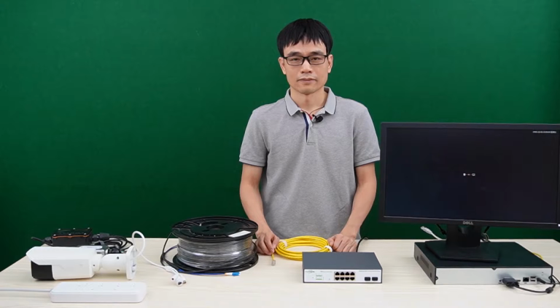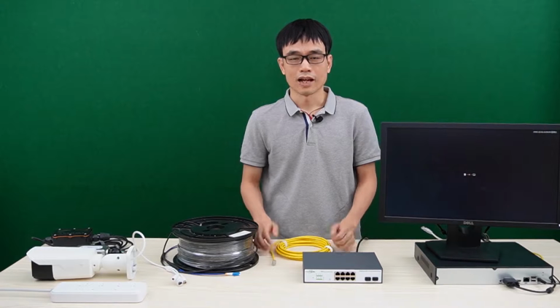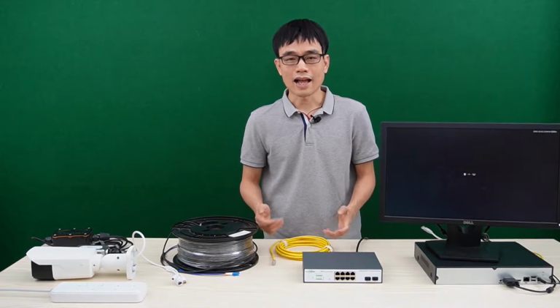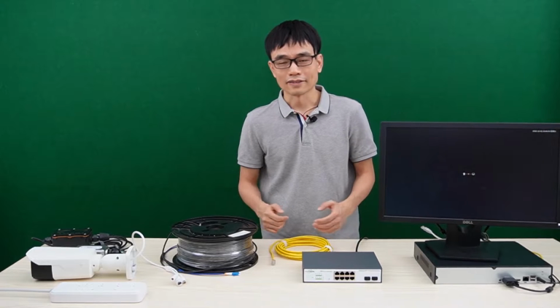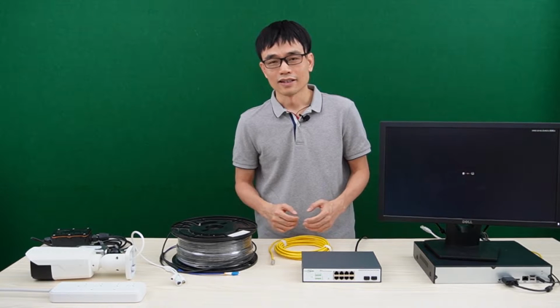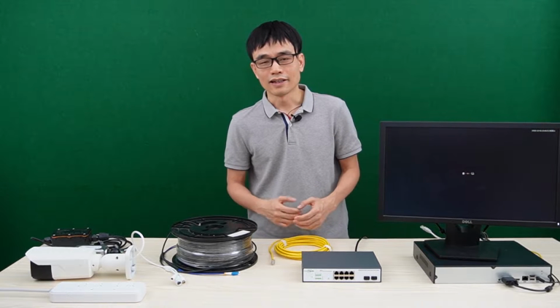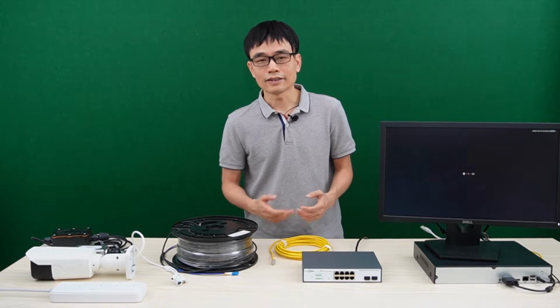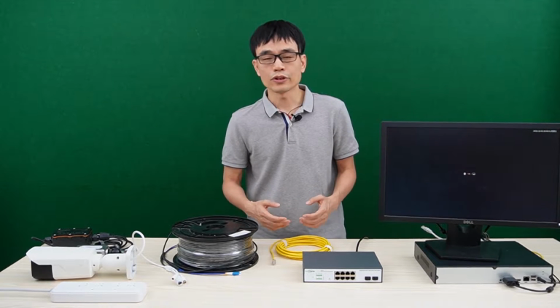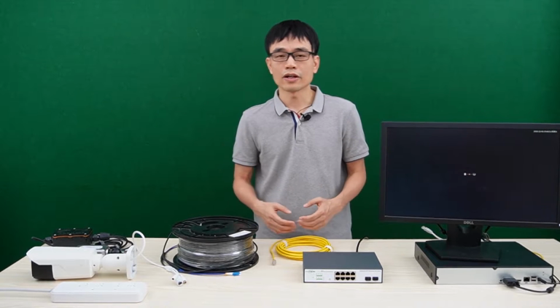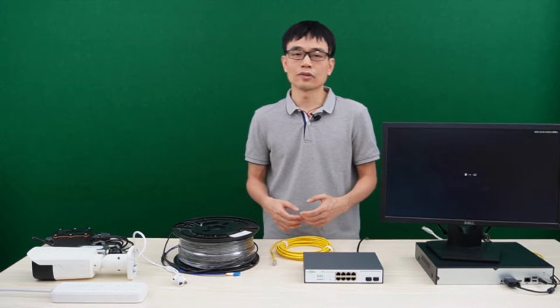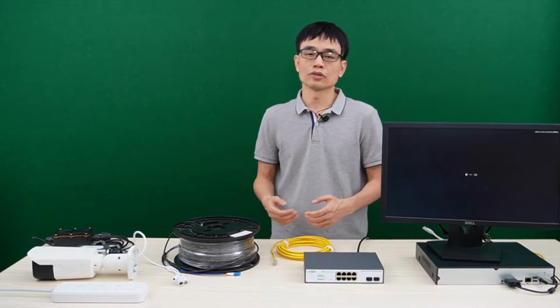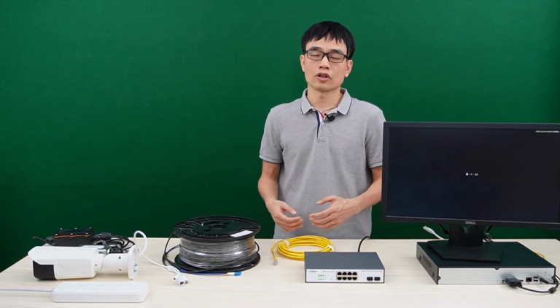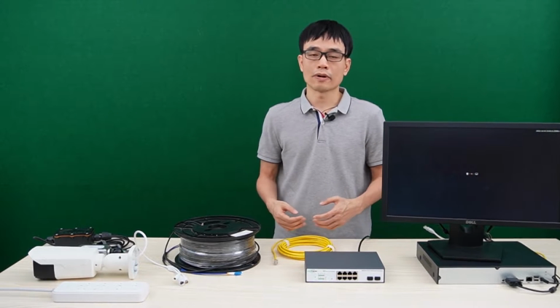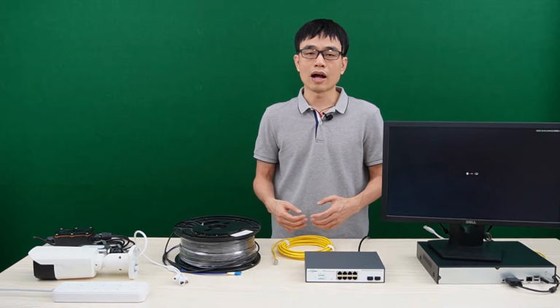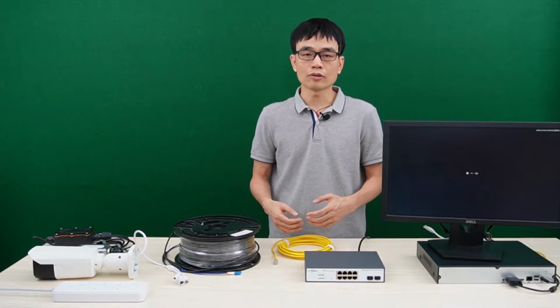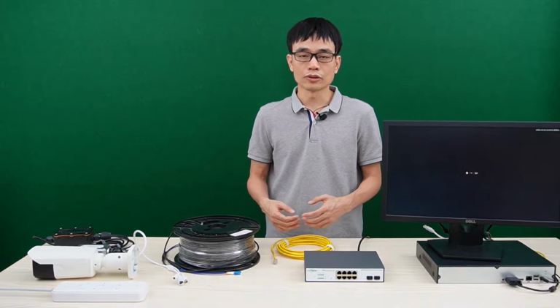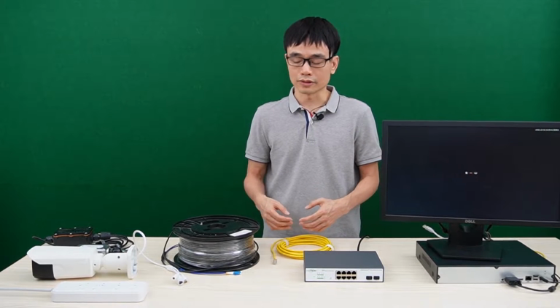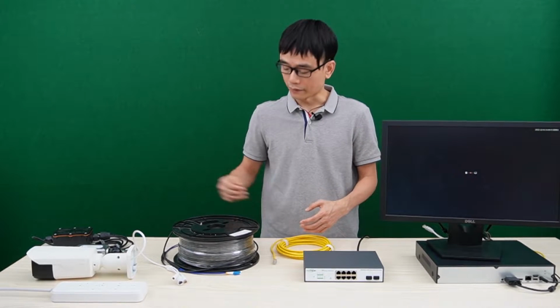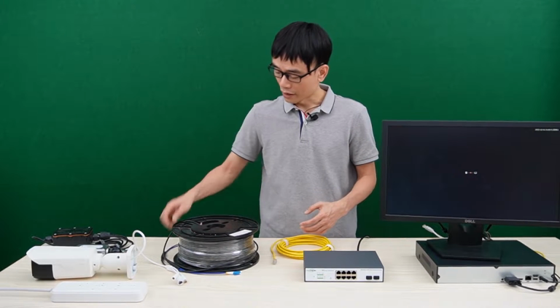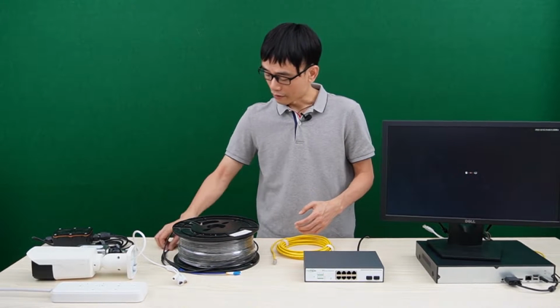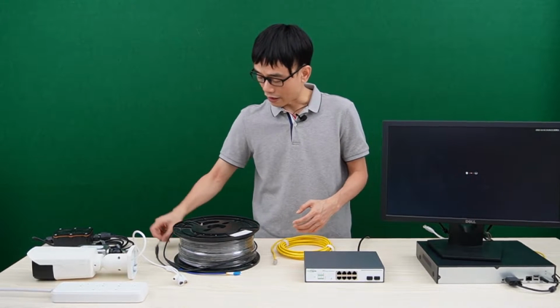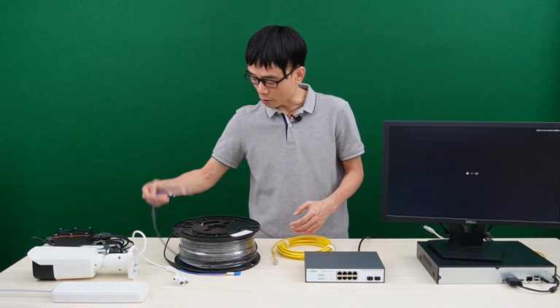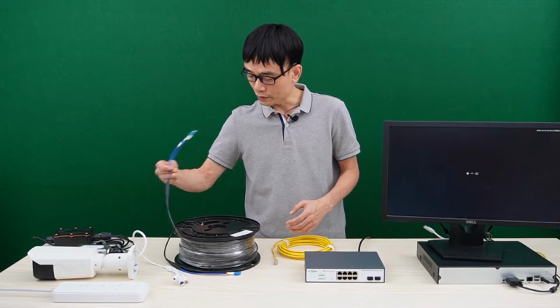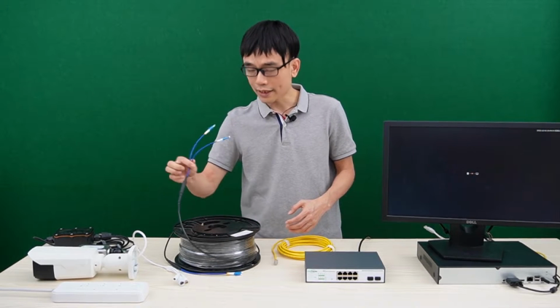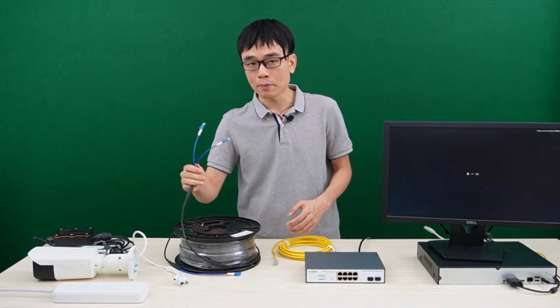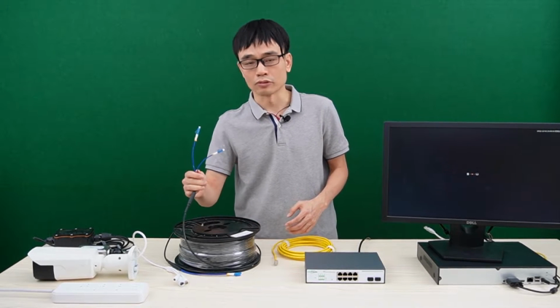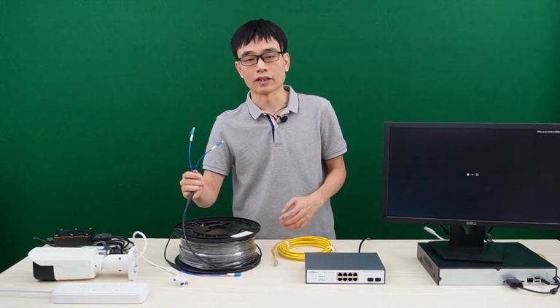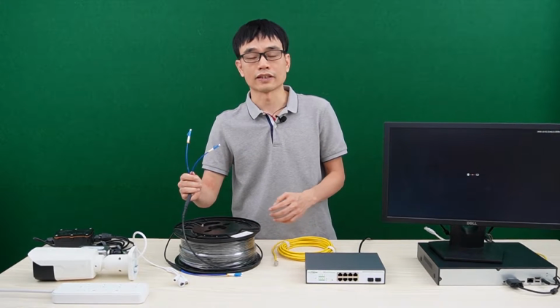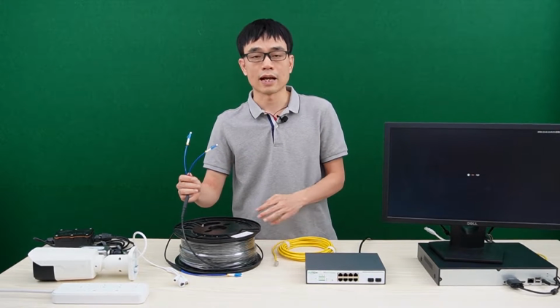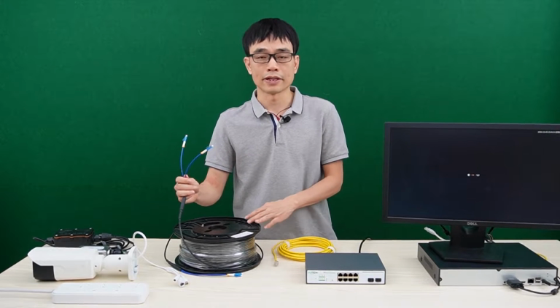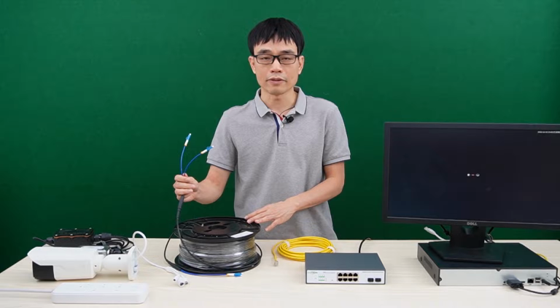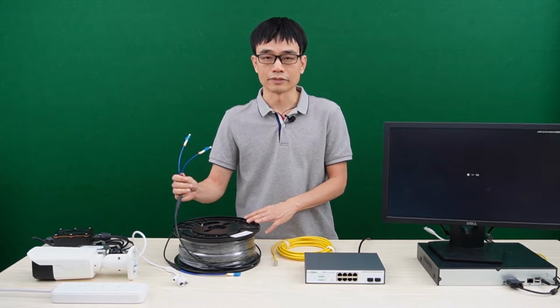In this video I am going to talk about how to use the fiber optic cable to connect the IP camera.